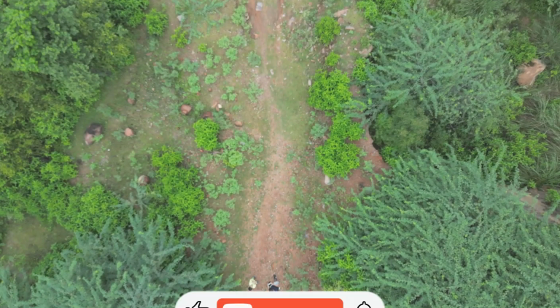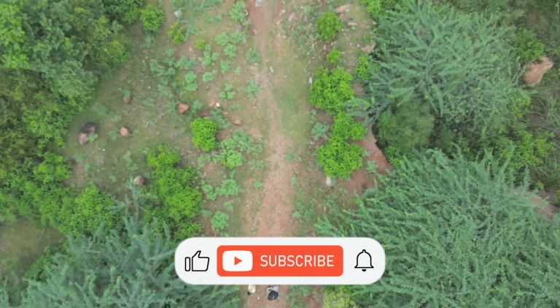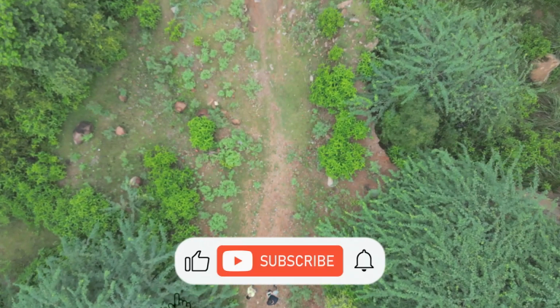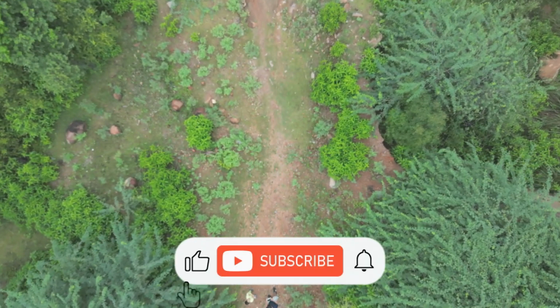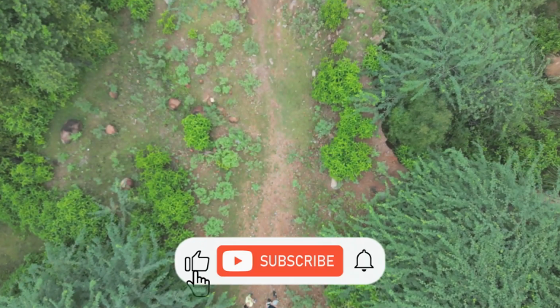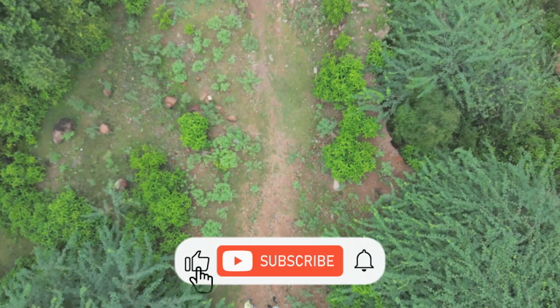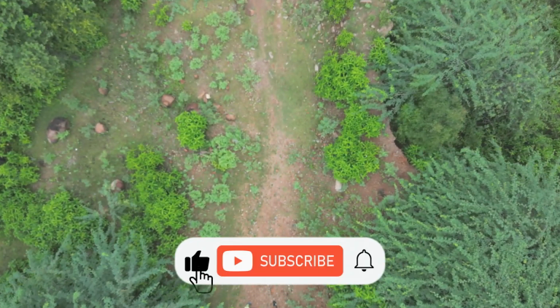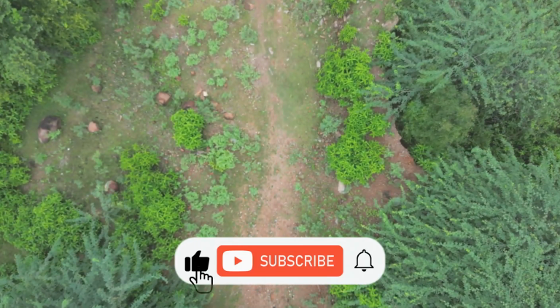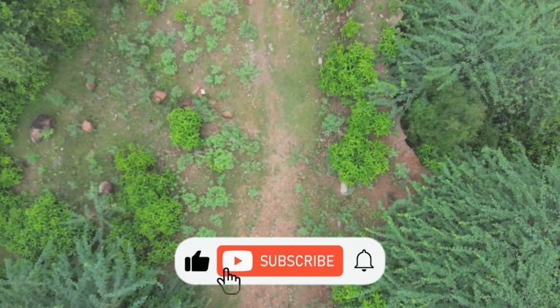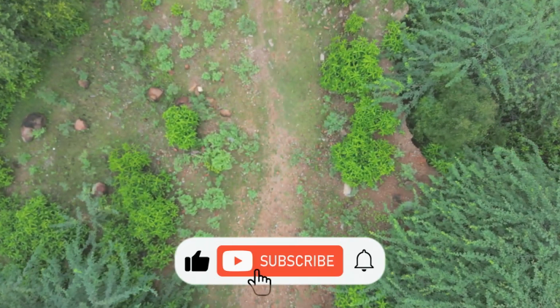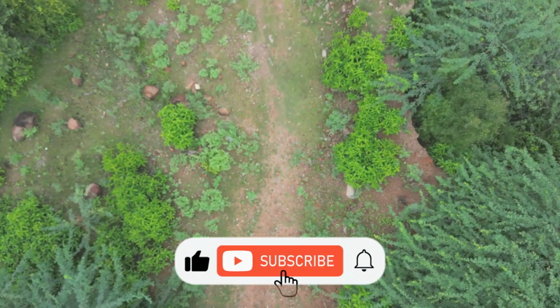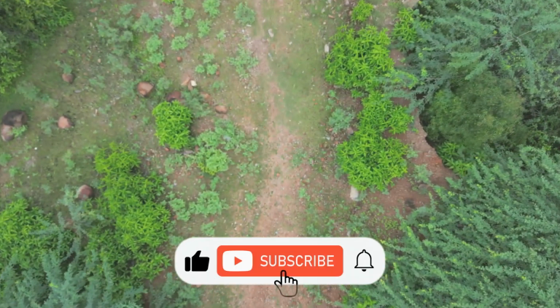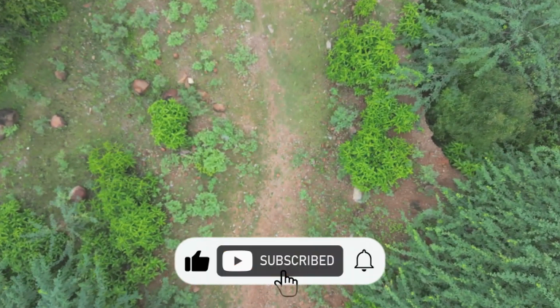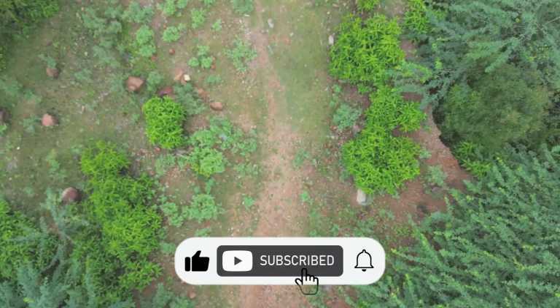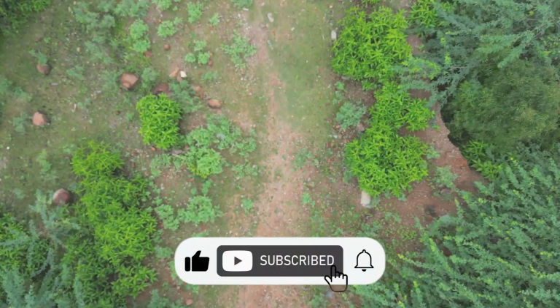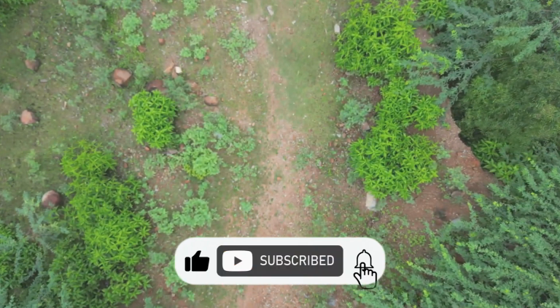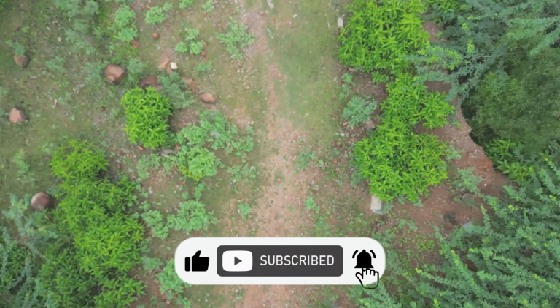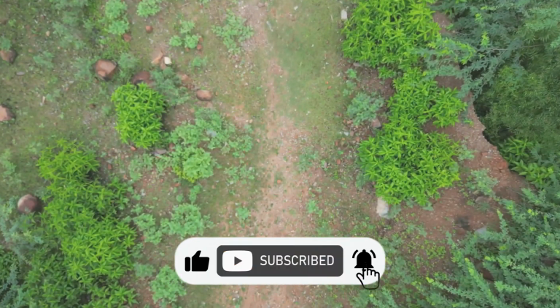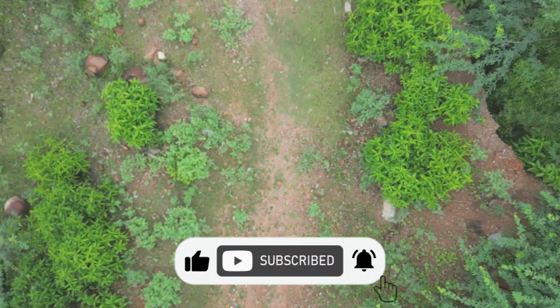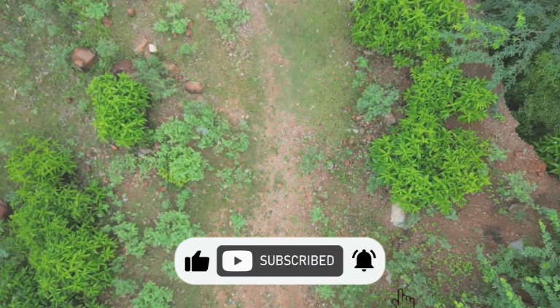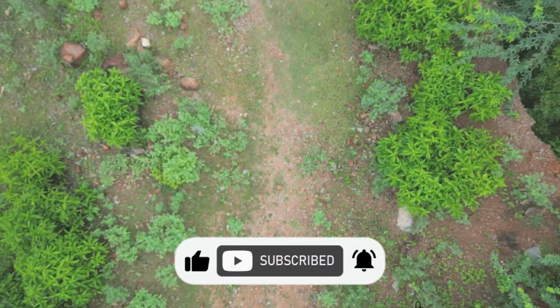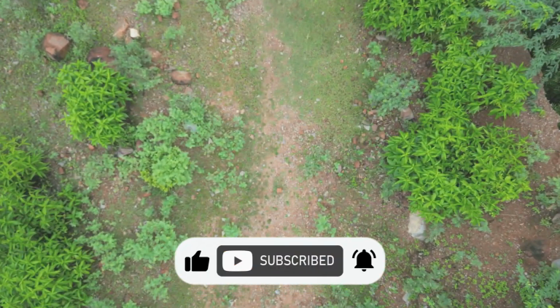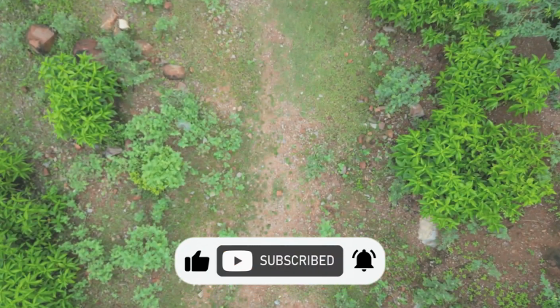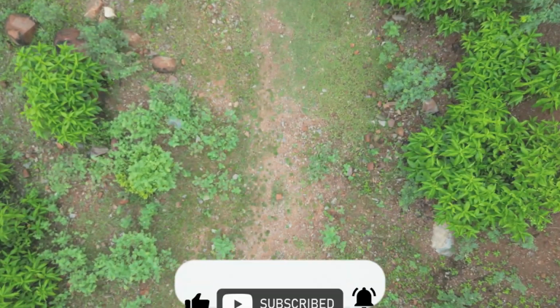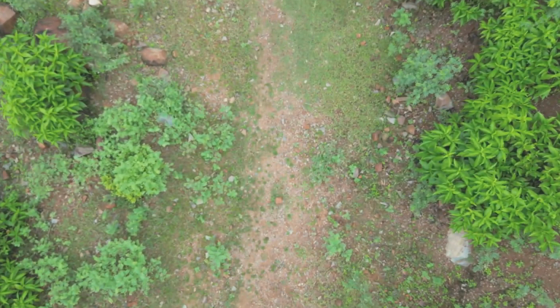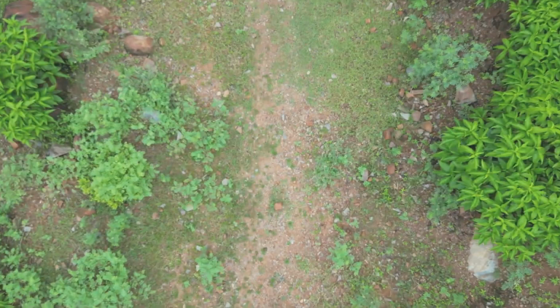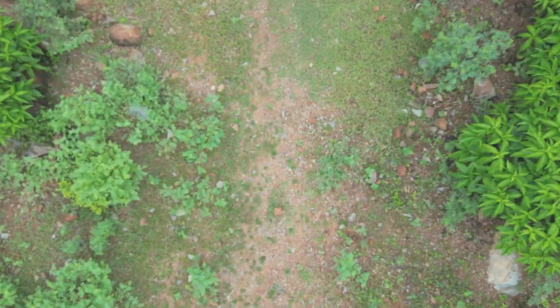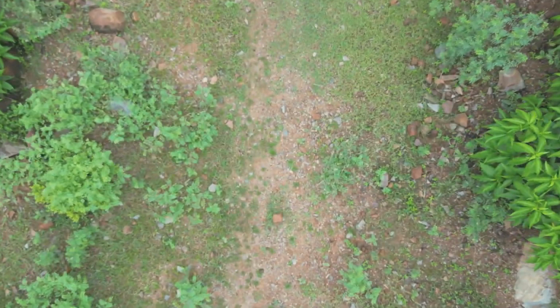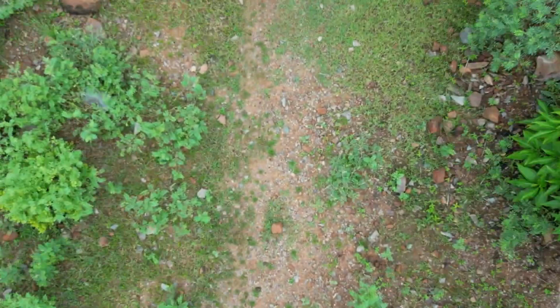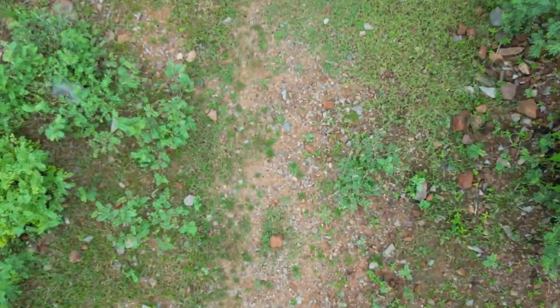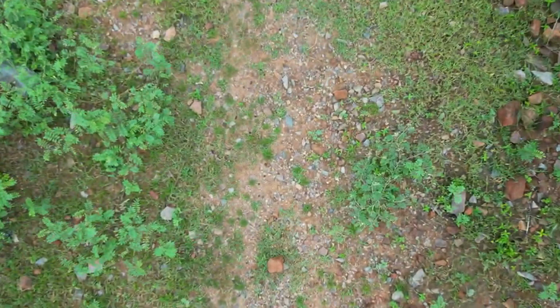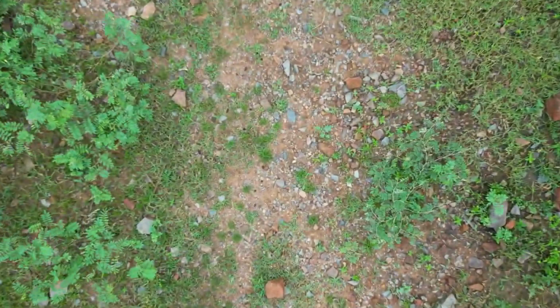Please don't forget to like, subscribe, and share this video with fellow nature enthusiasts.